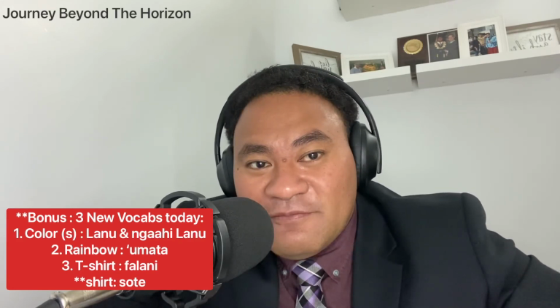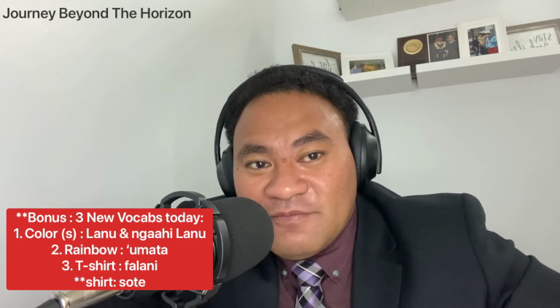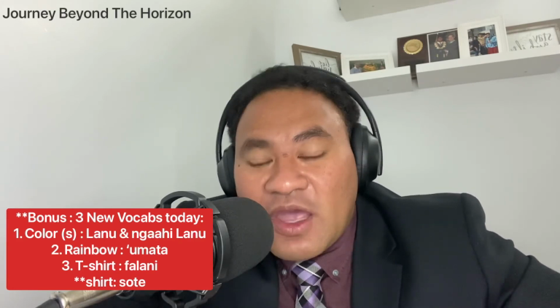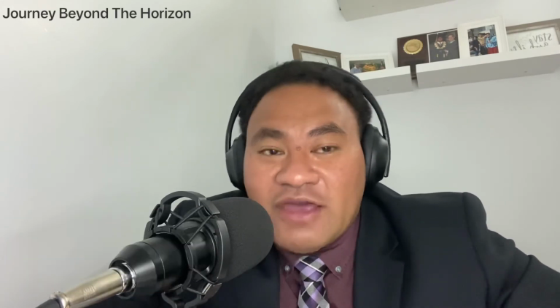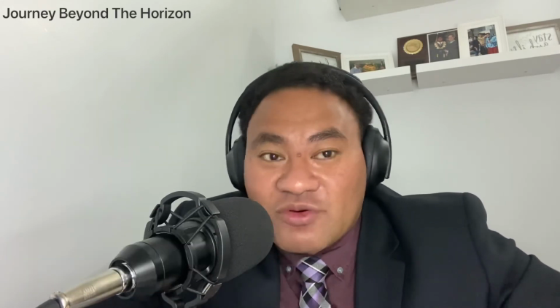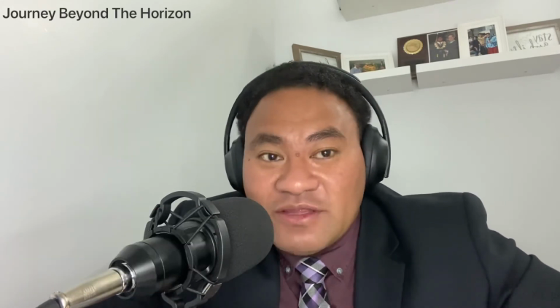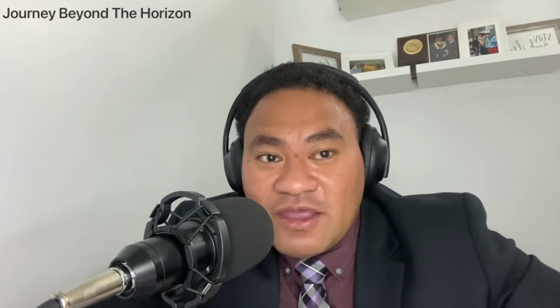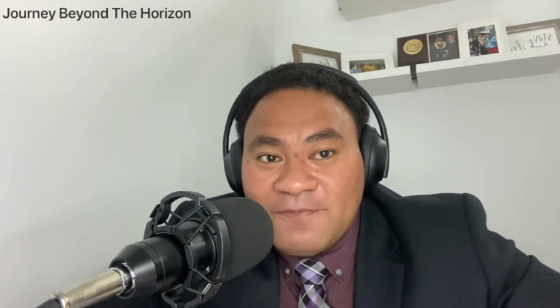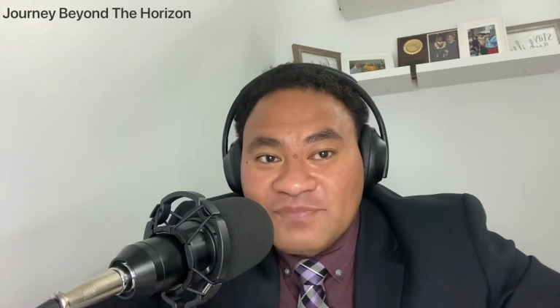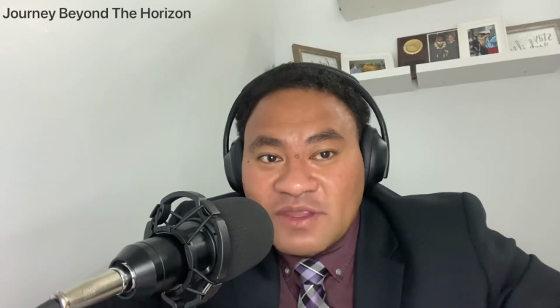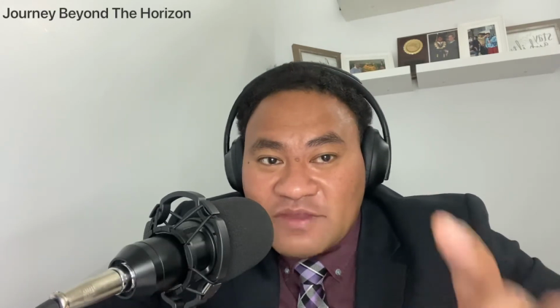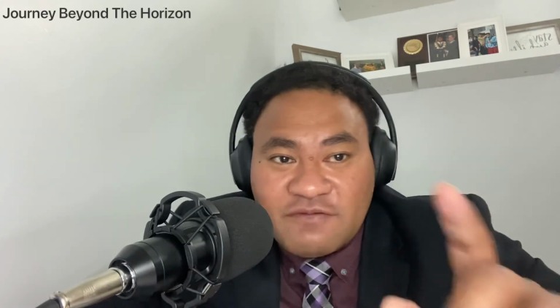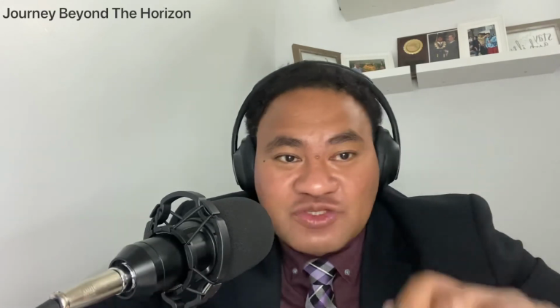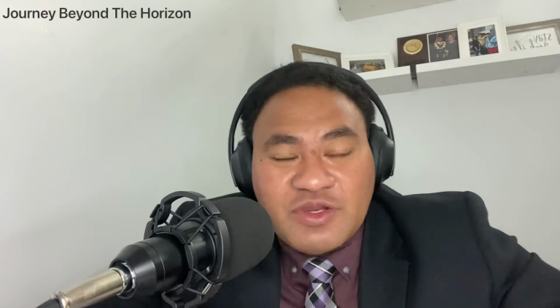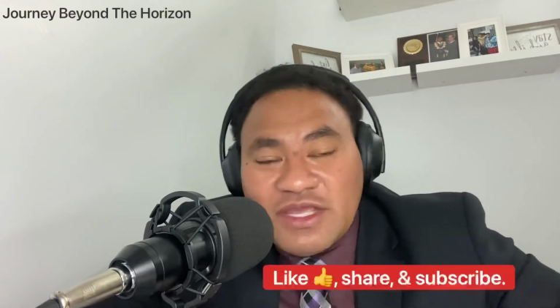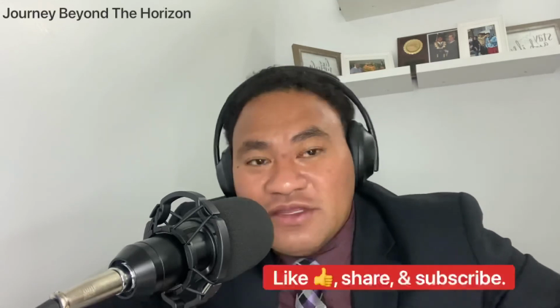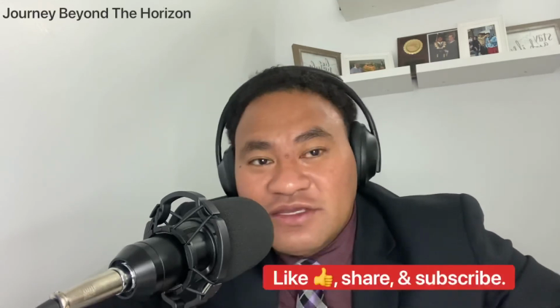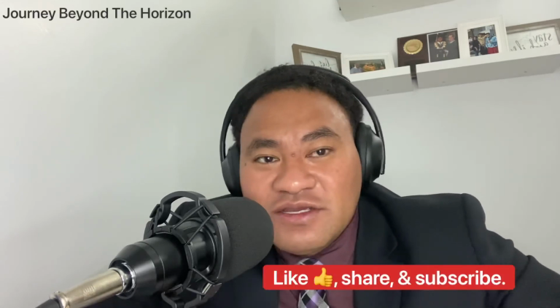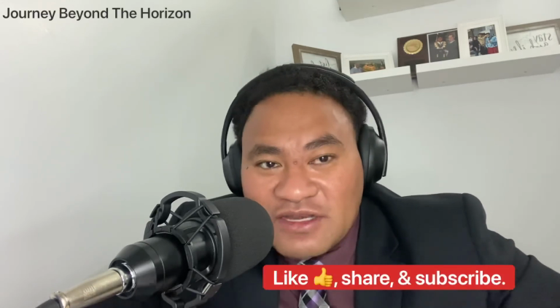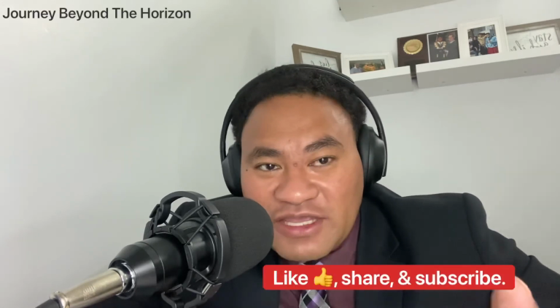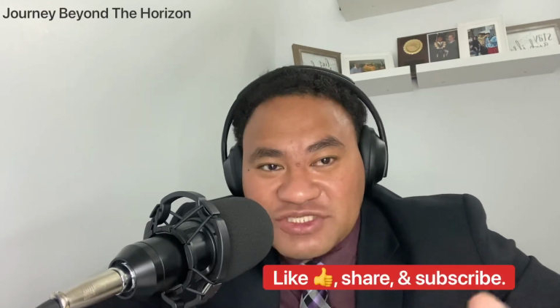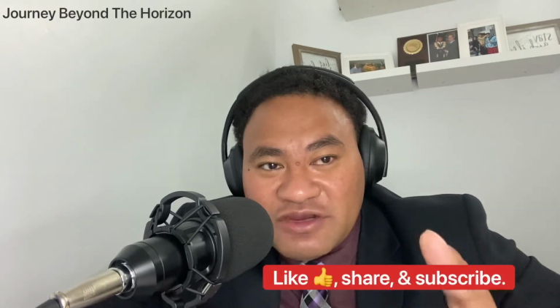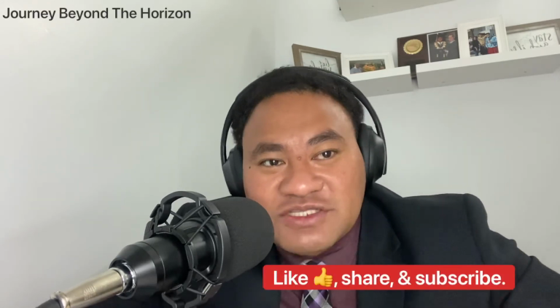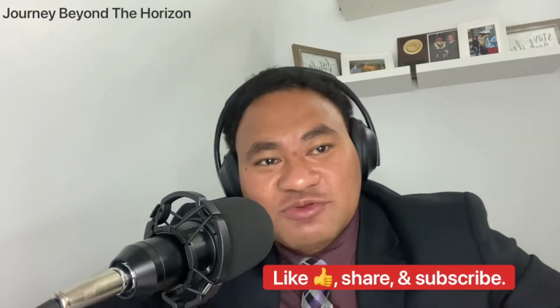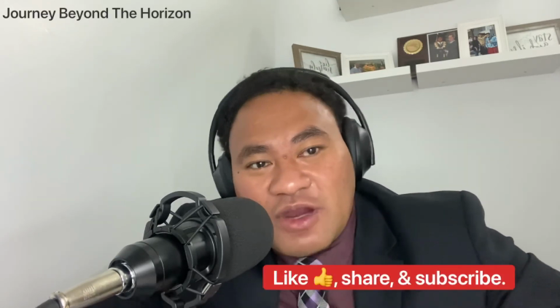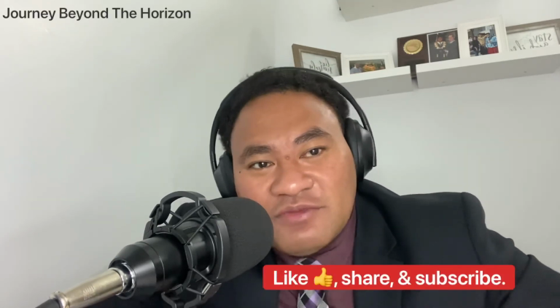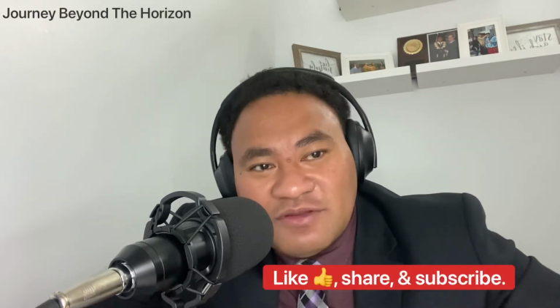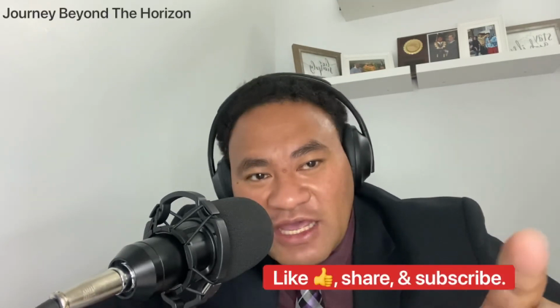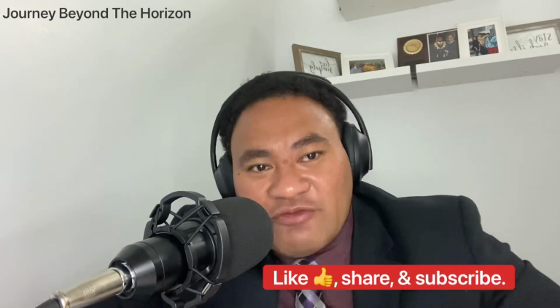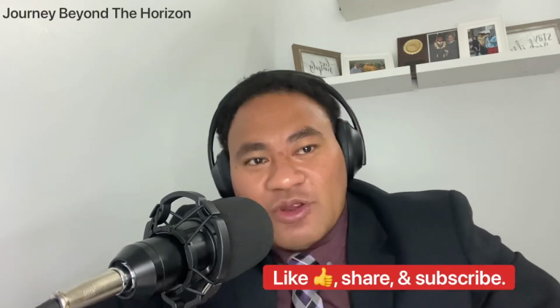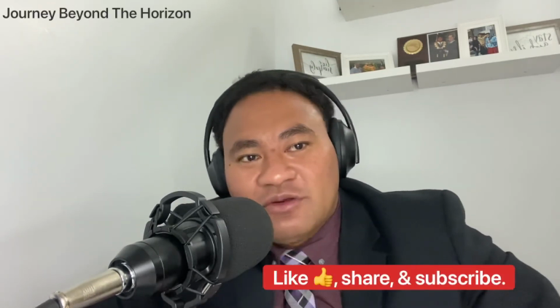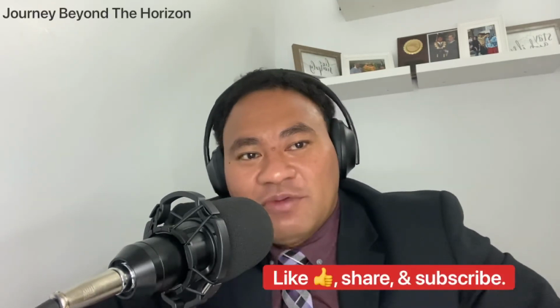Have a great day. Thank you for tuning in. Like, share, and subscribe. Have a great one. Bye-bye.